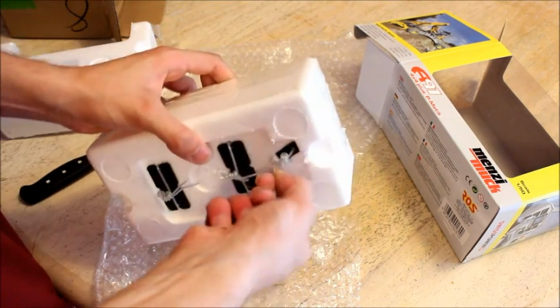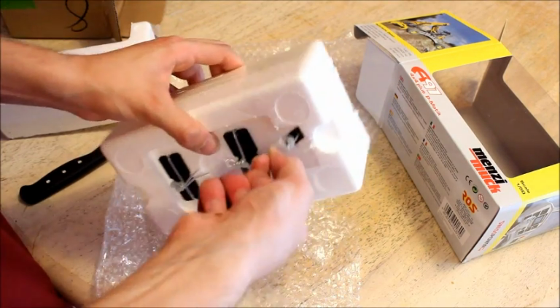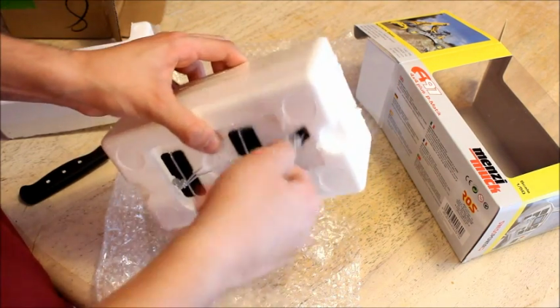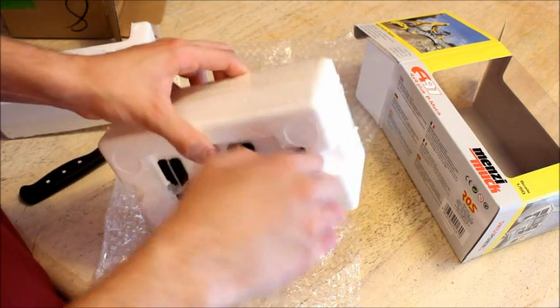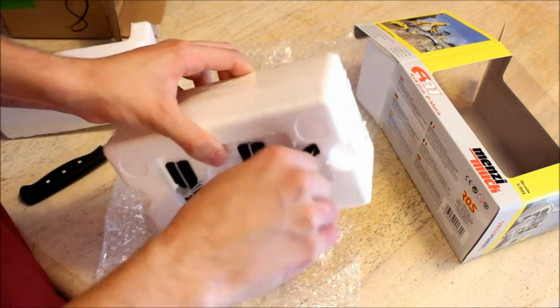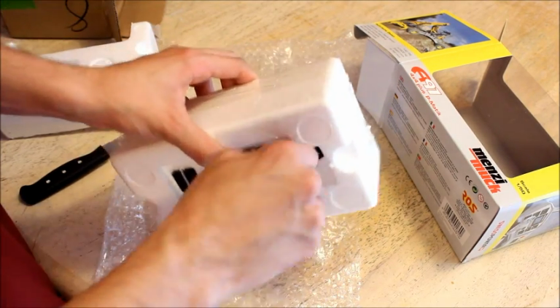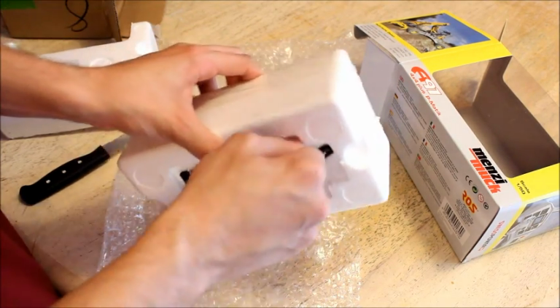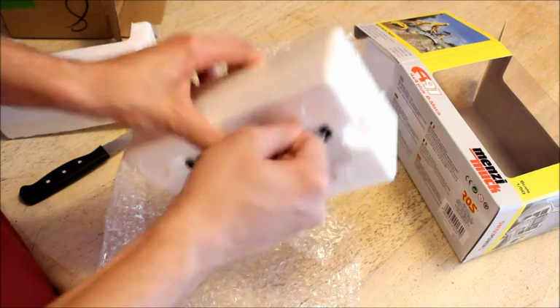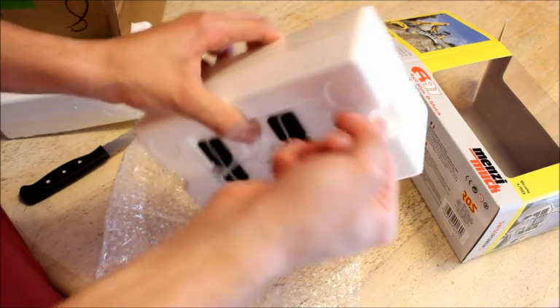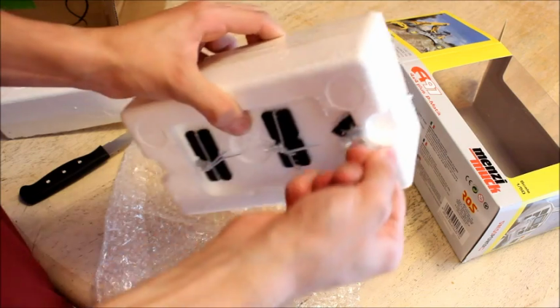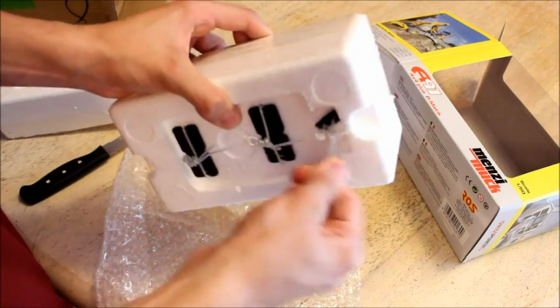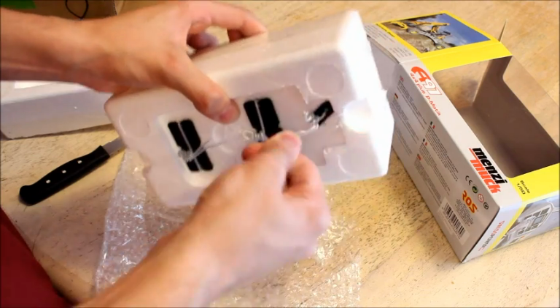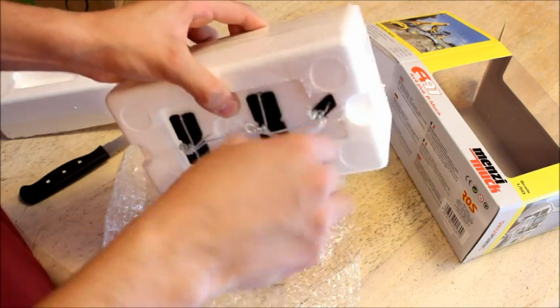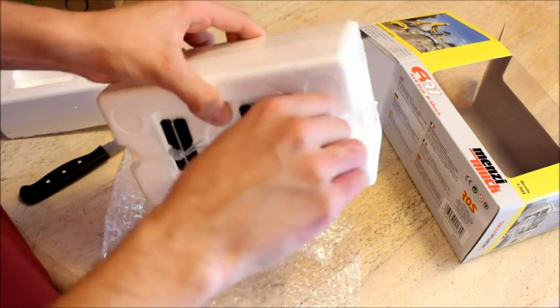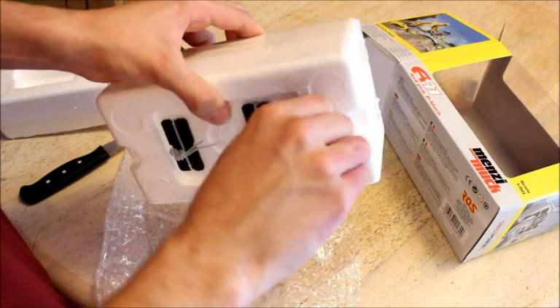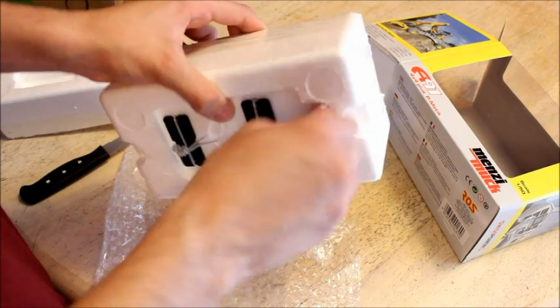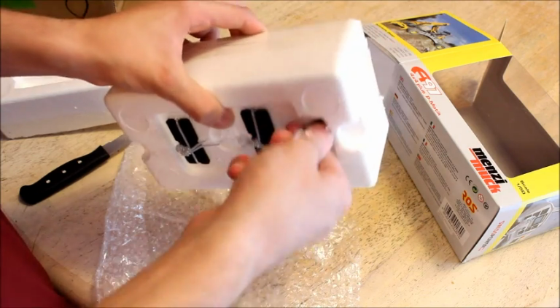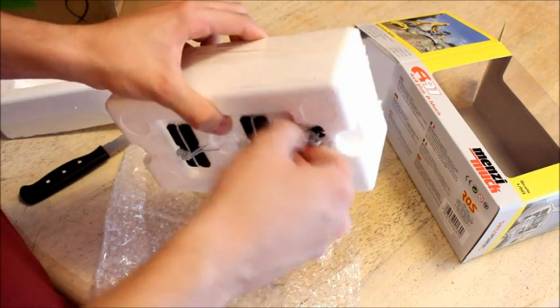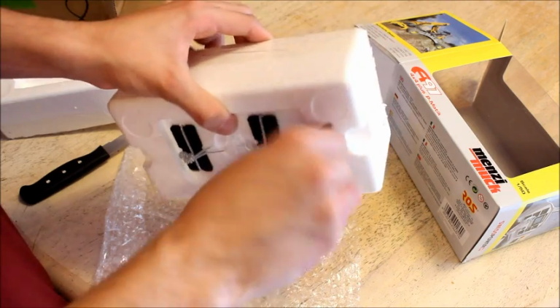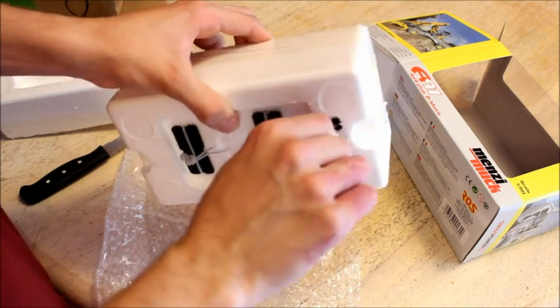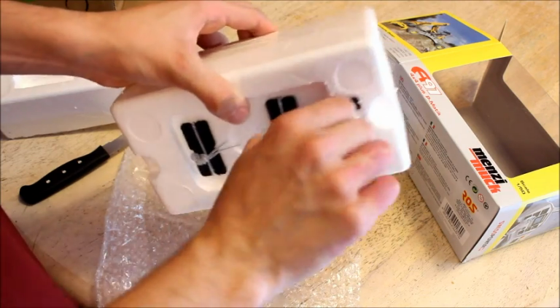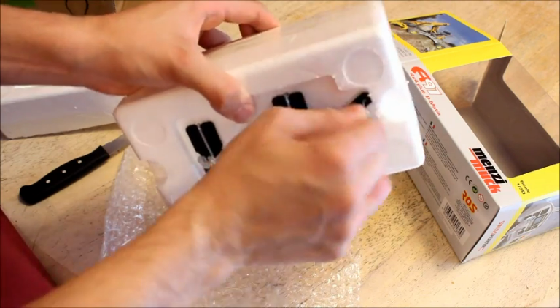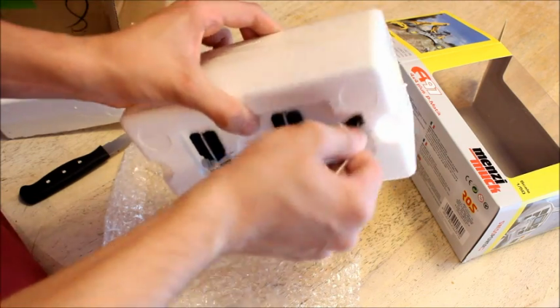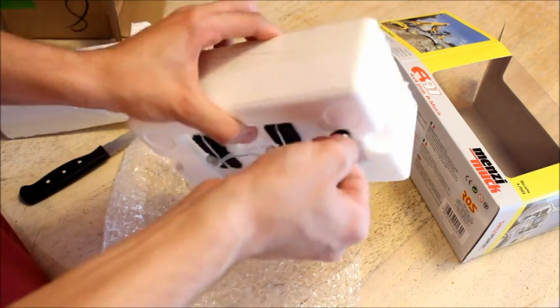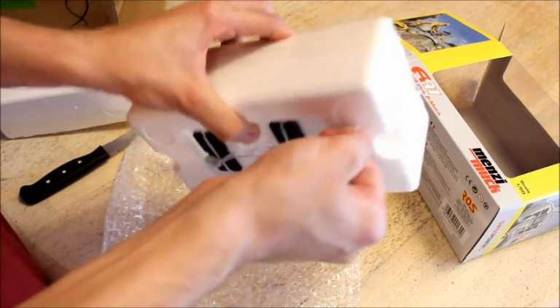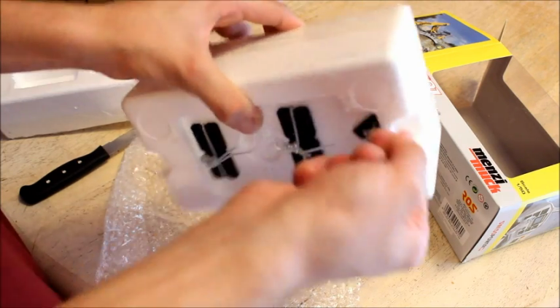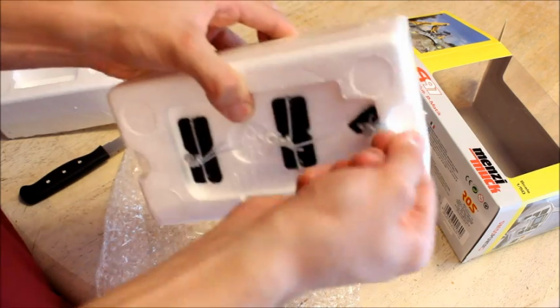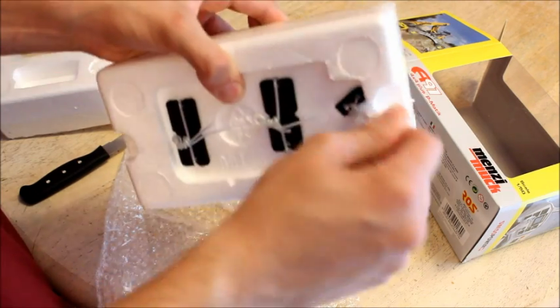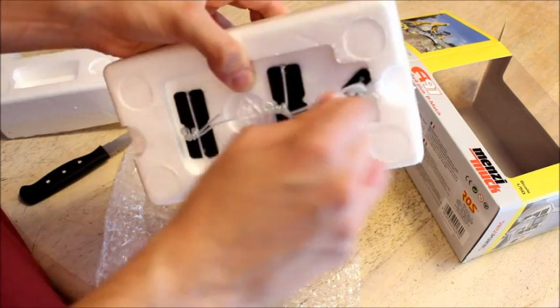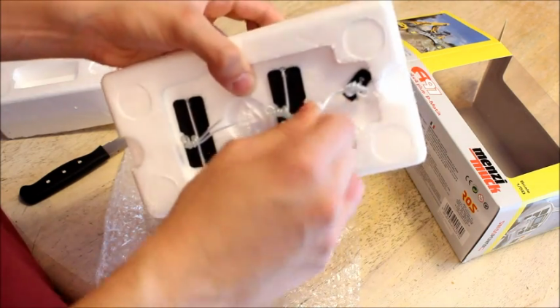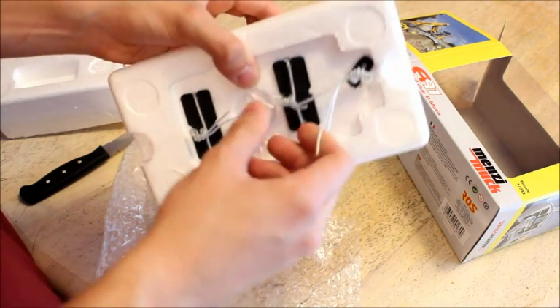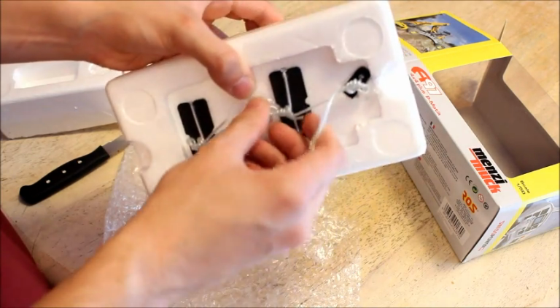Surprisingly, it has zip ties. I haven't seen that on a model in a while.